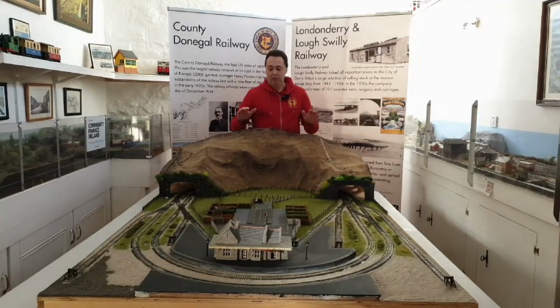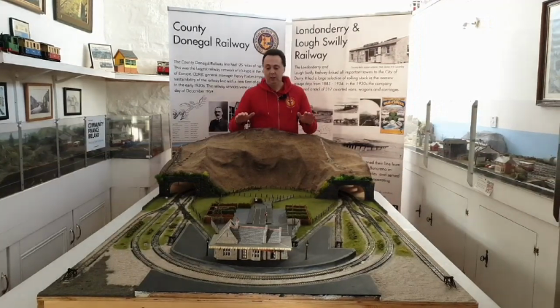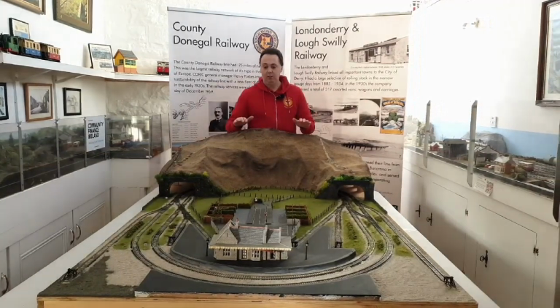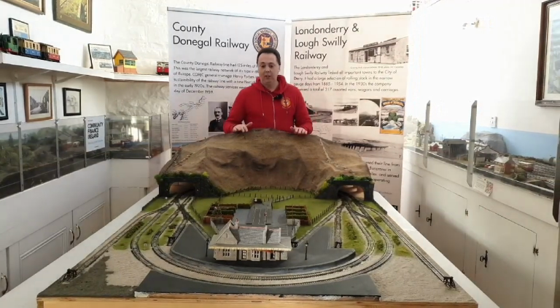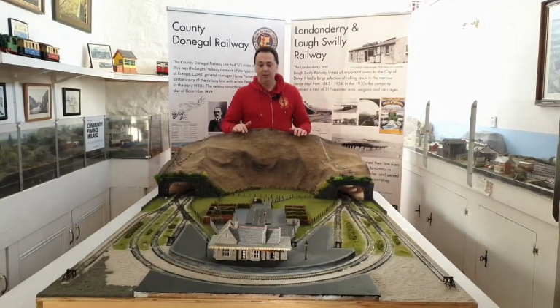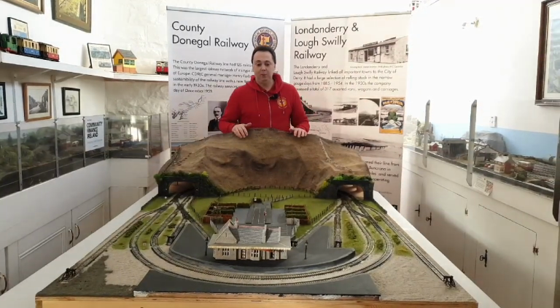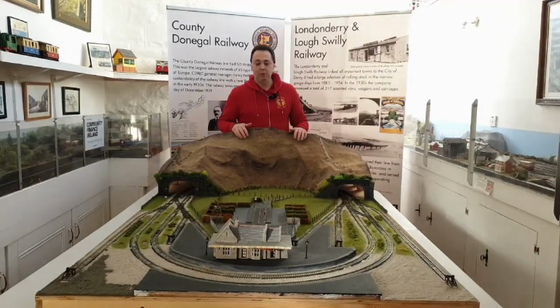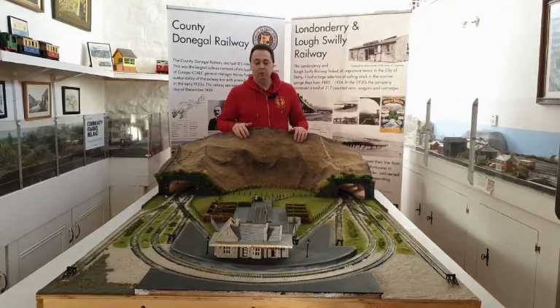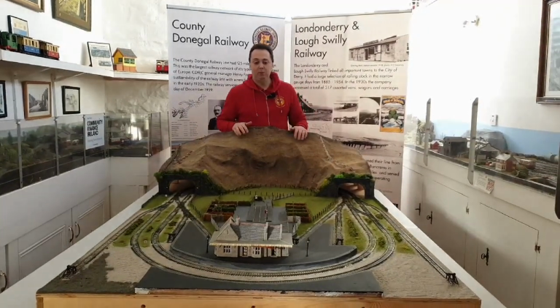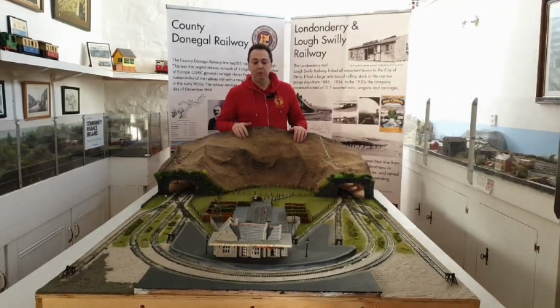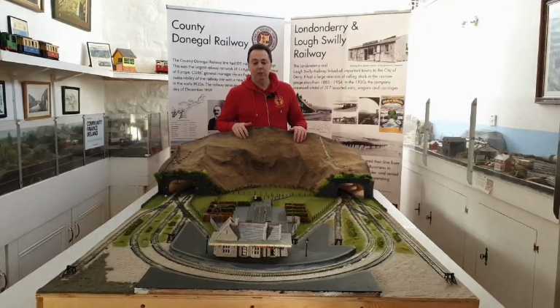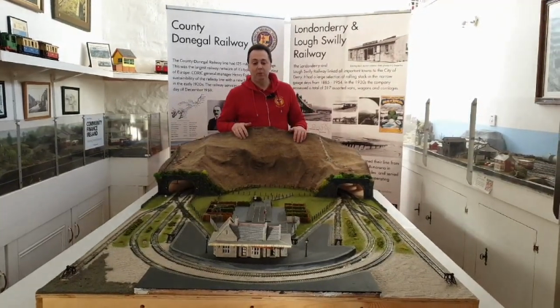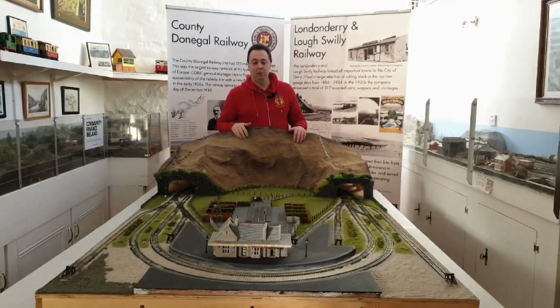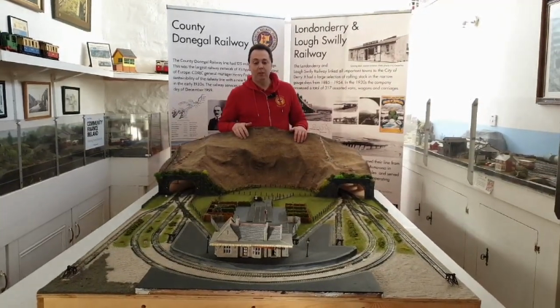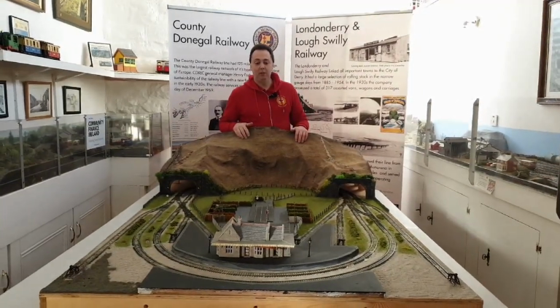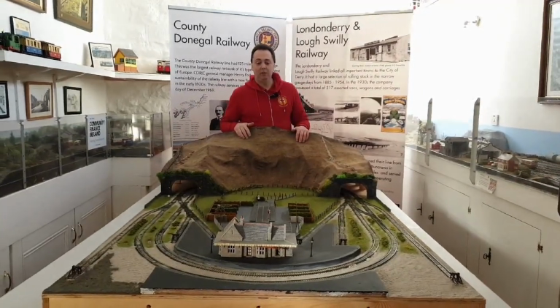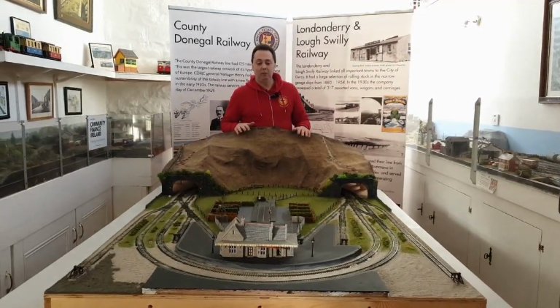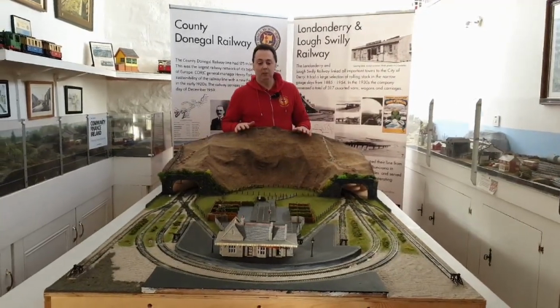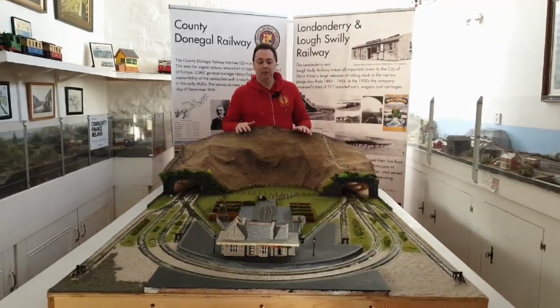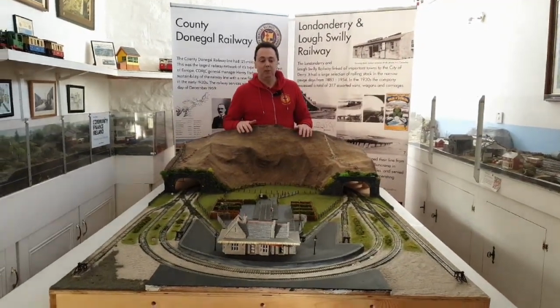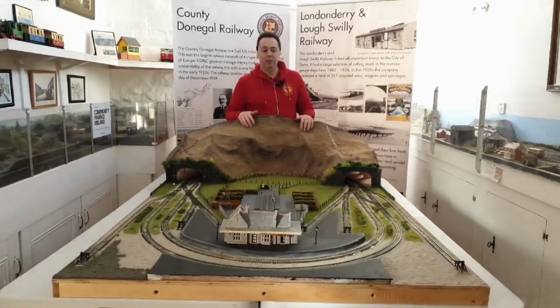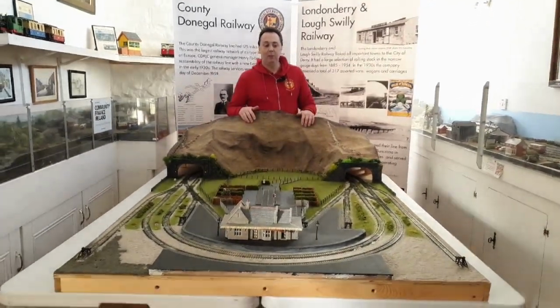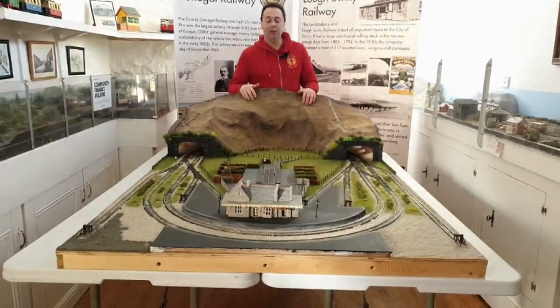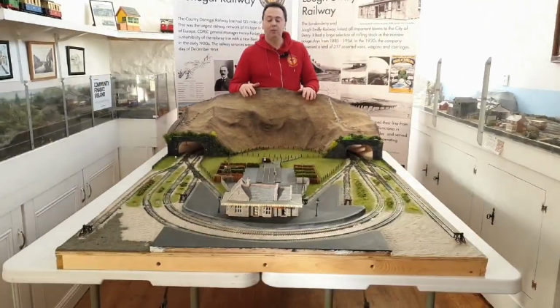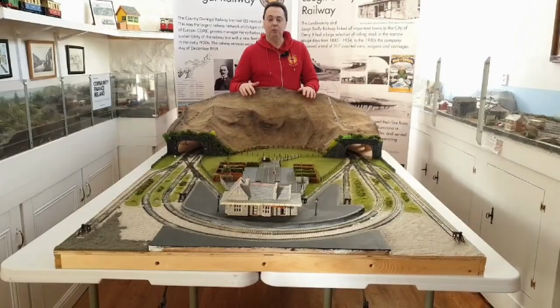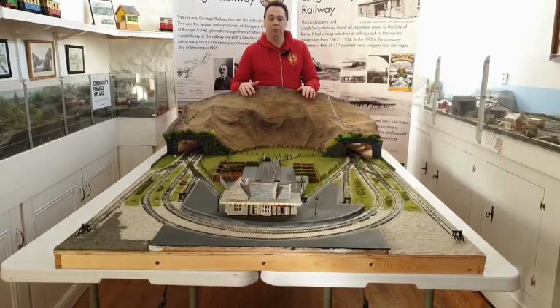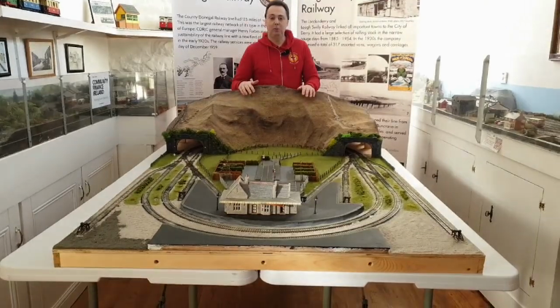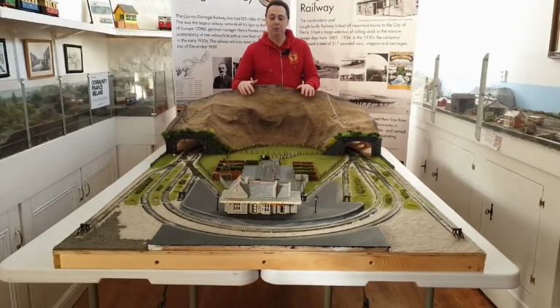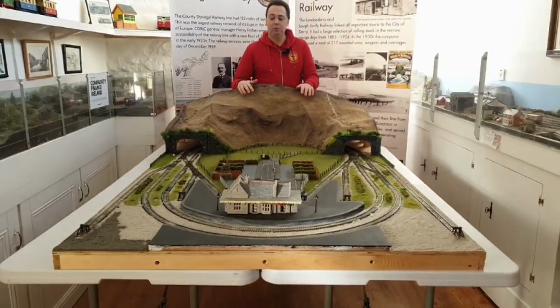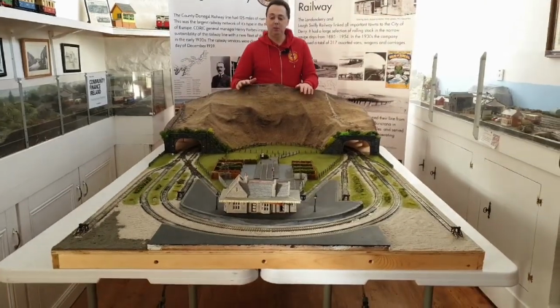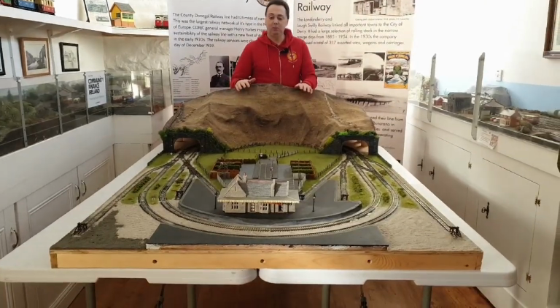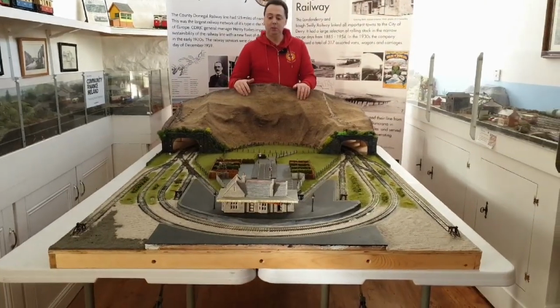This layout has been built which will be going out to one of the carriages. It'll be an interactive layout so children will be able to work it.